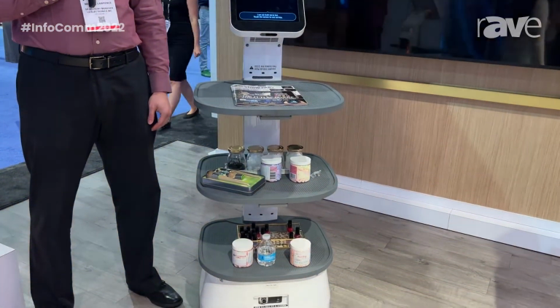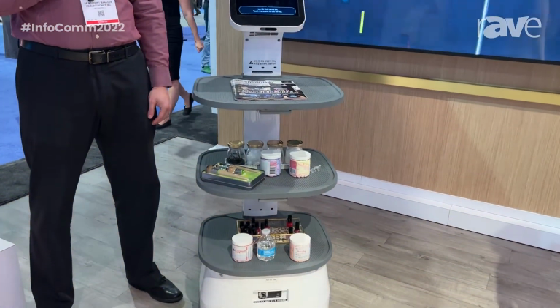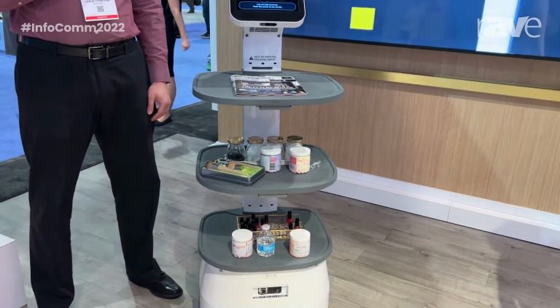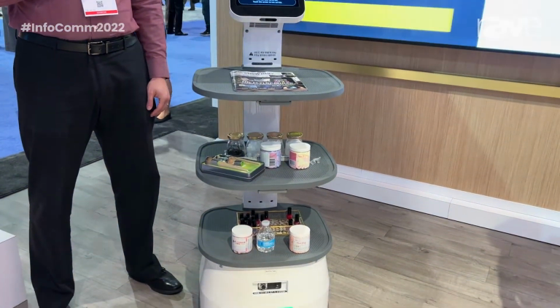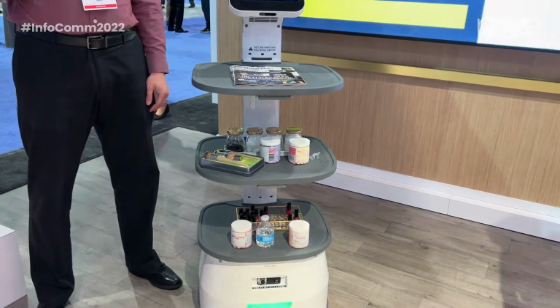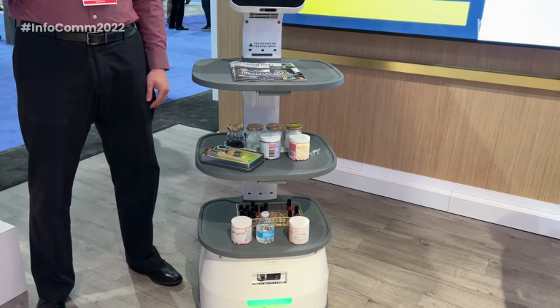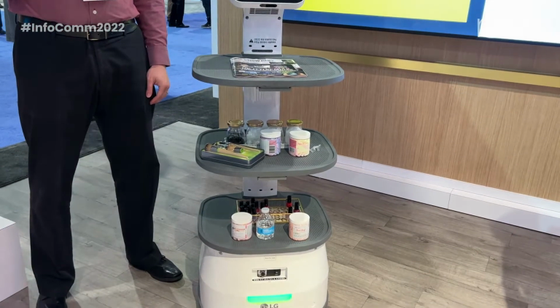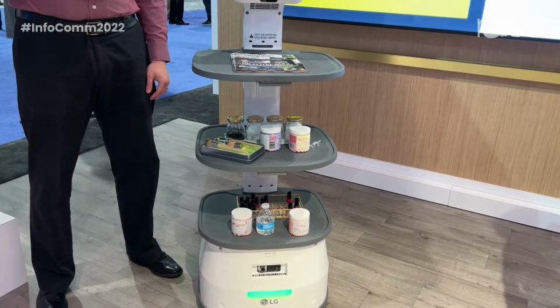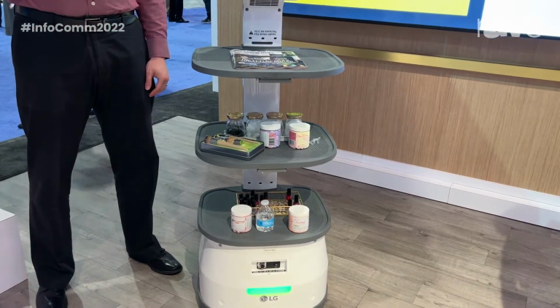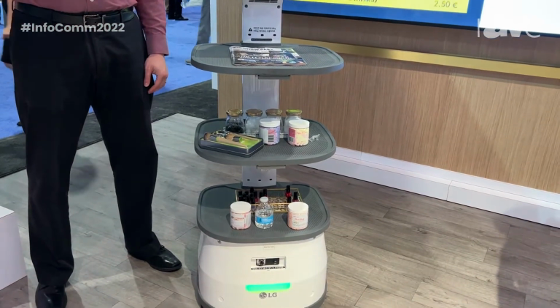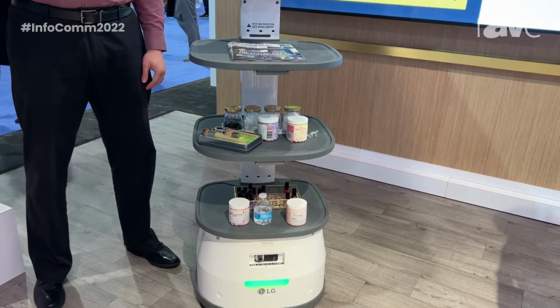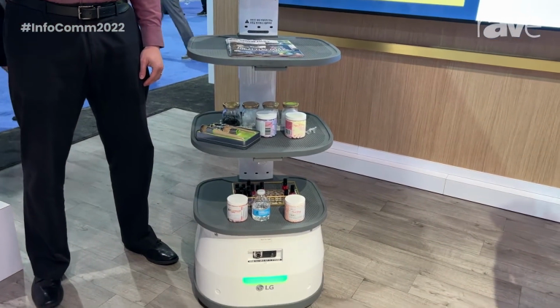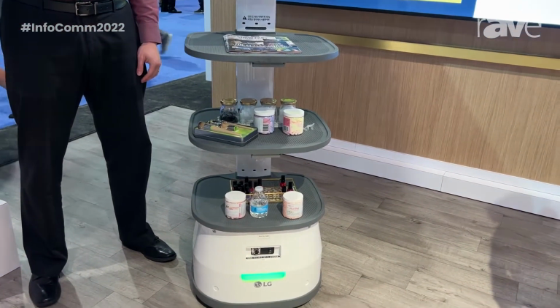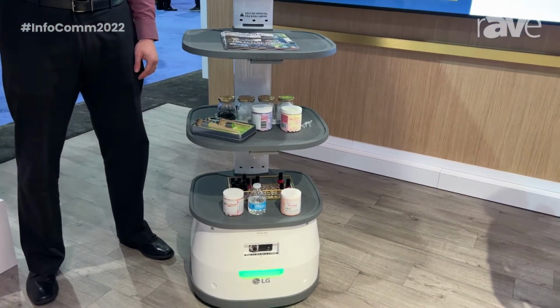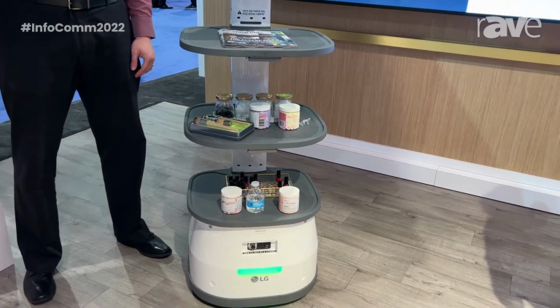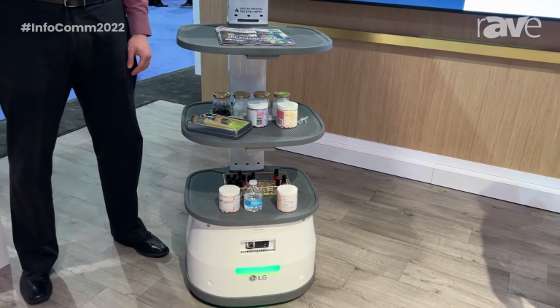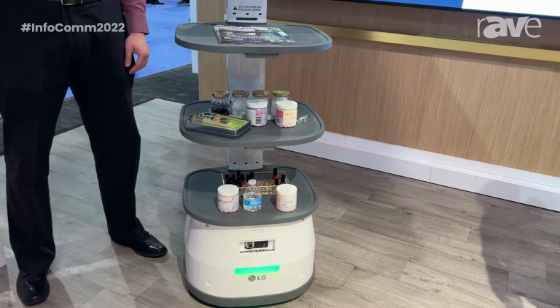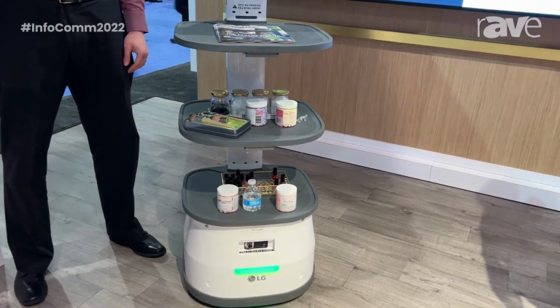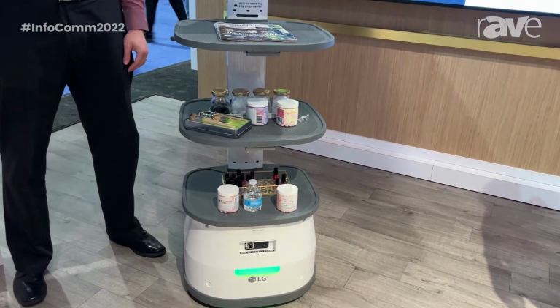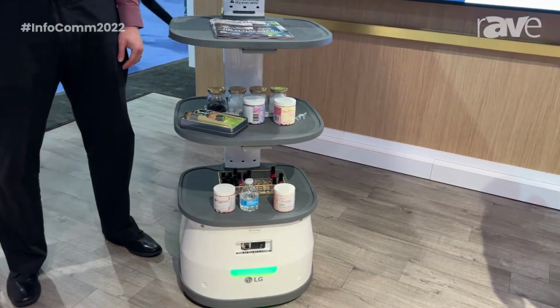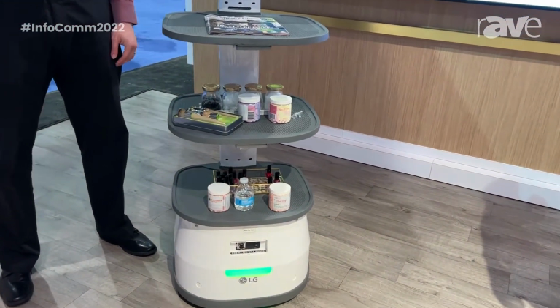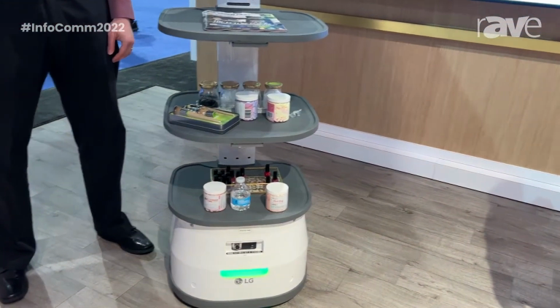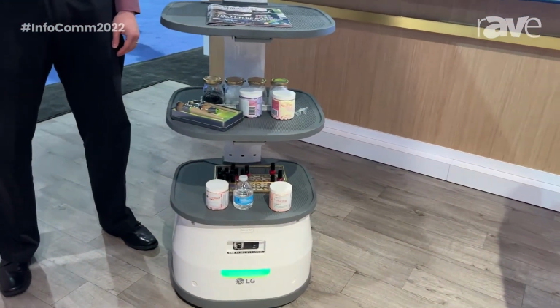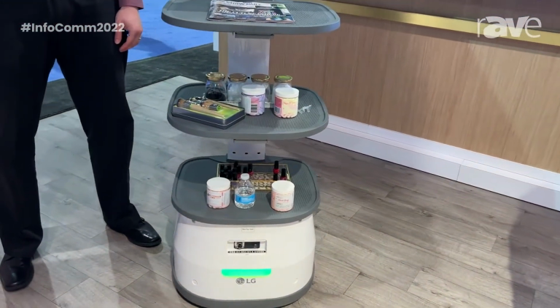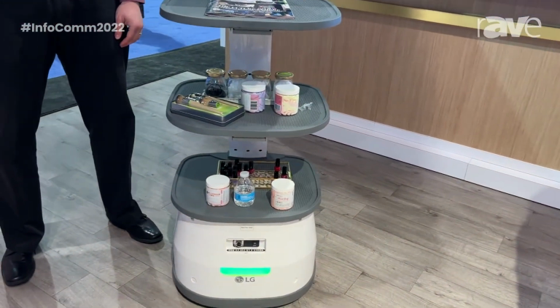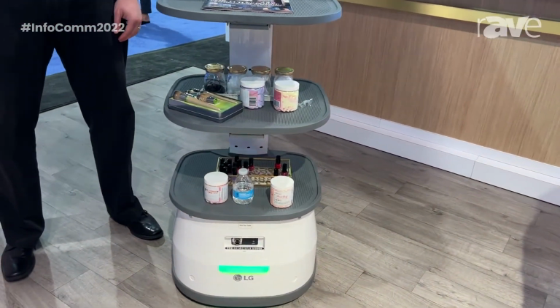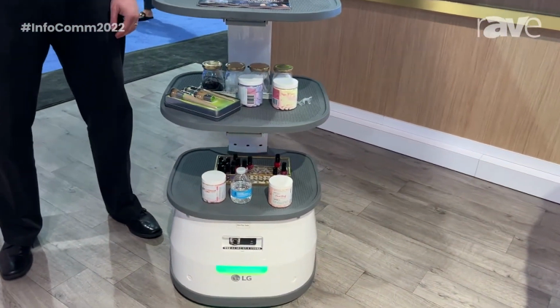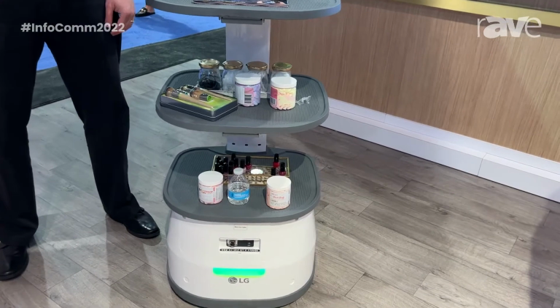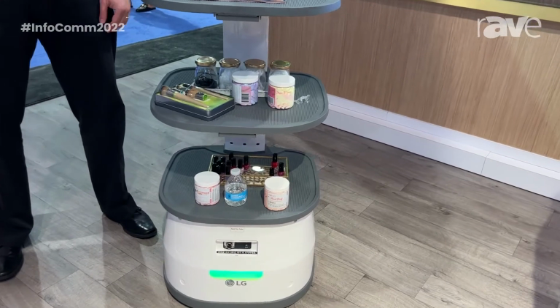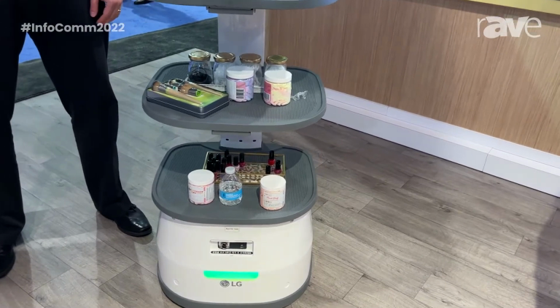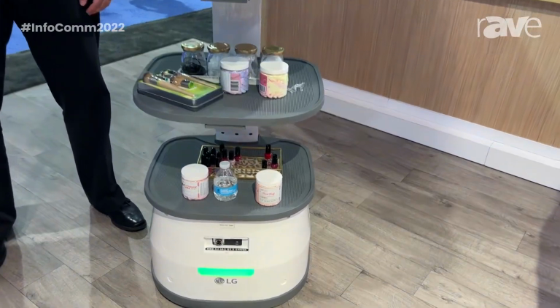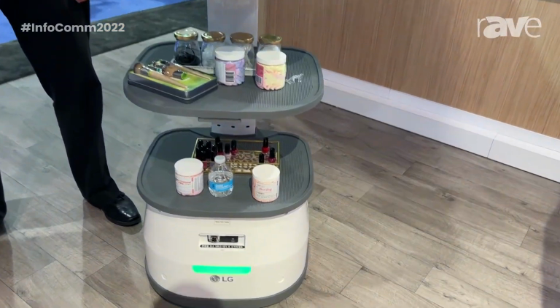And here we have our serve bot. The serve bot is primarily responsible for bringing food from the kitchen to the table, or moving product from any spot to another.